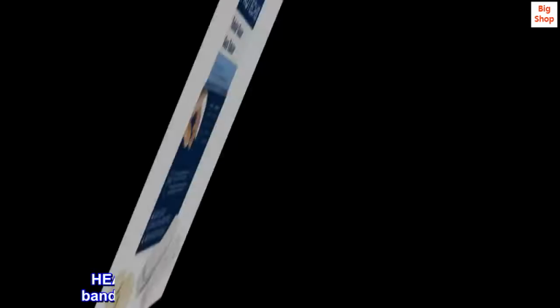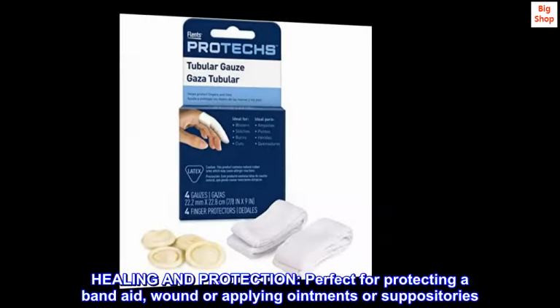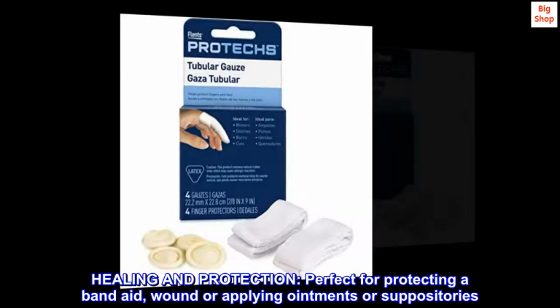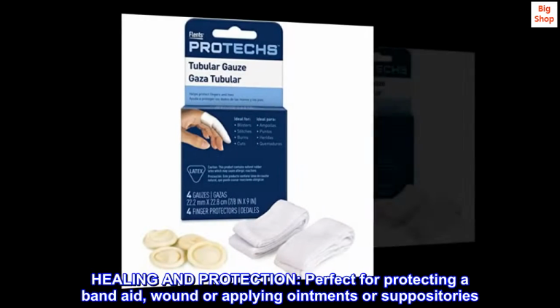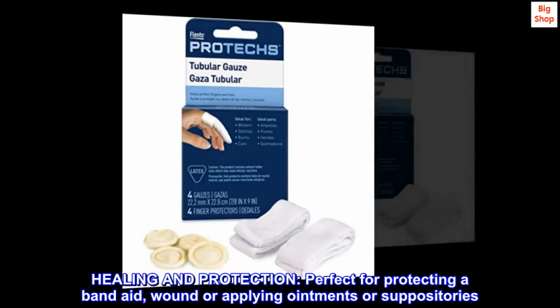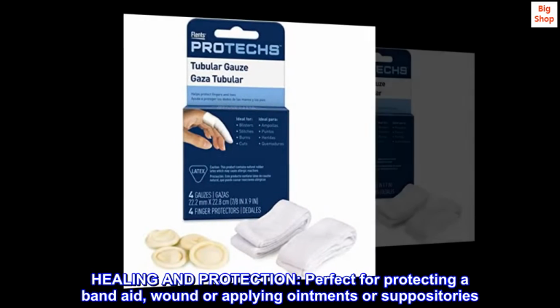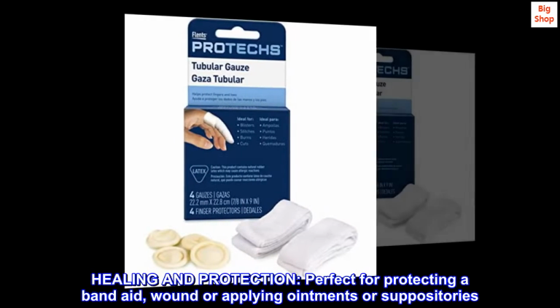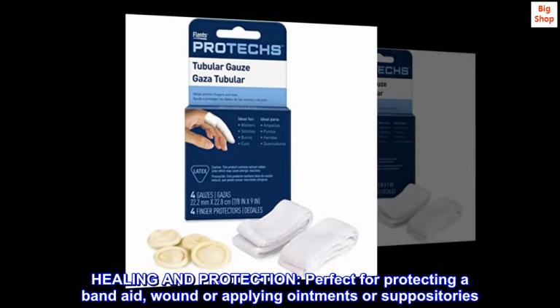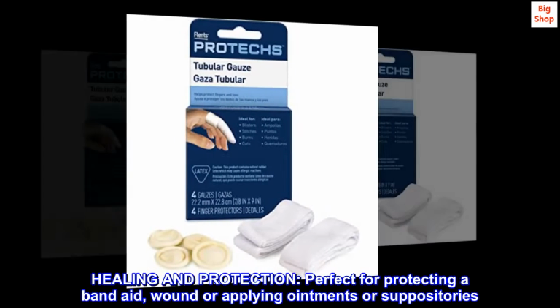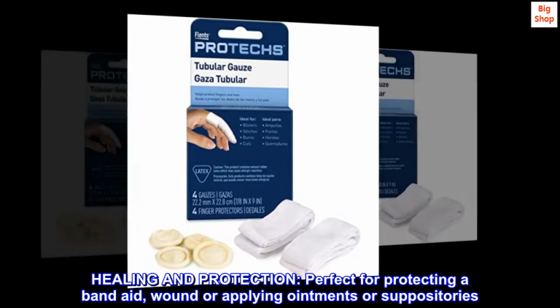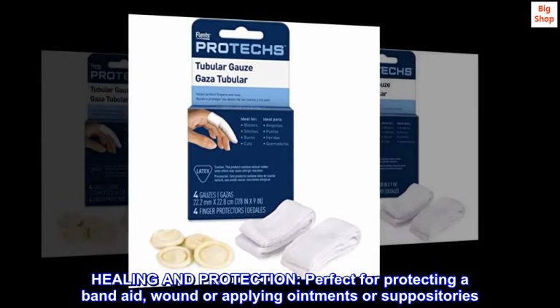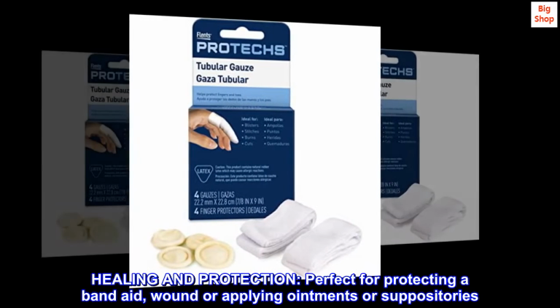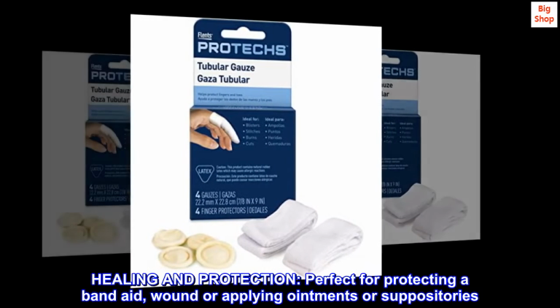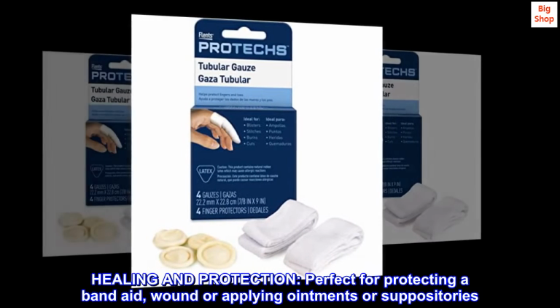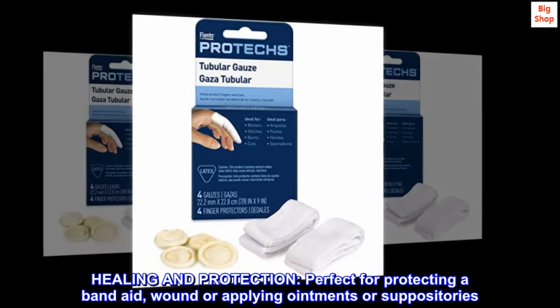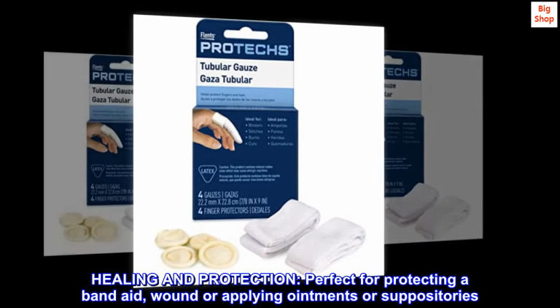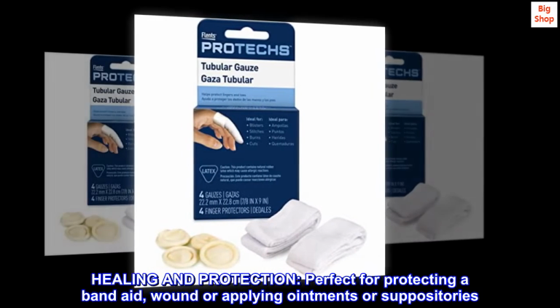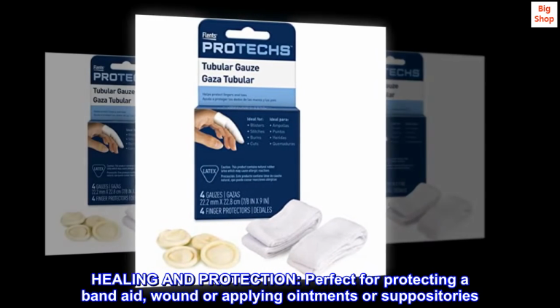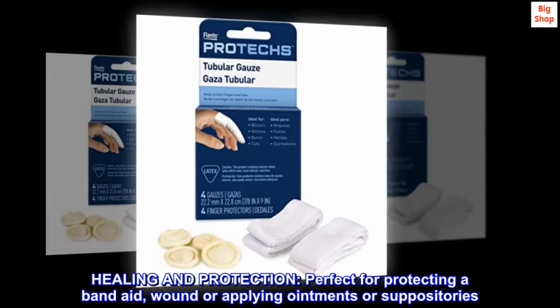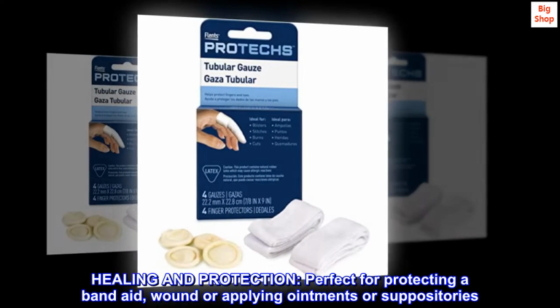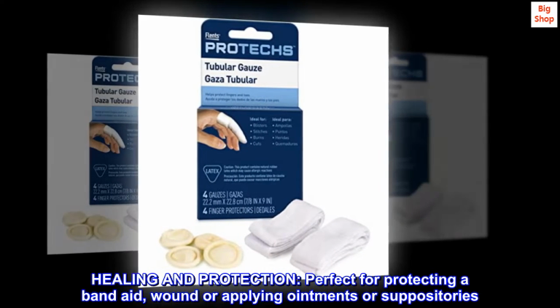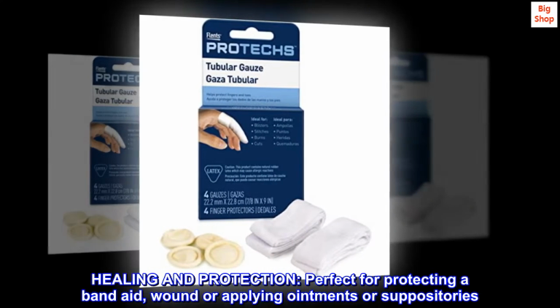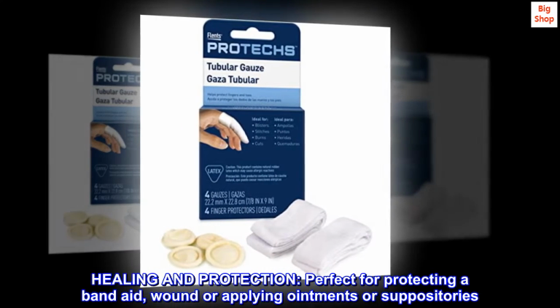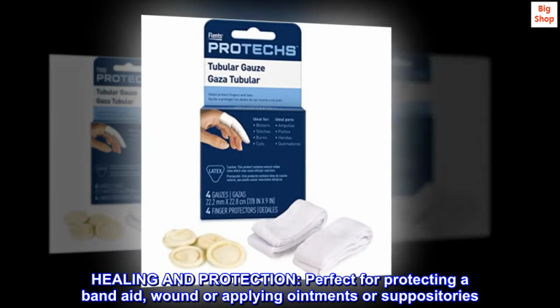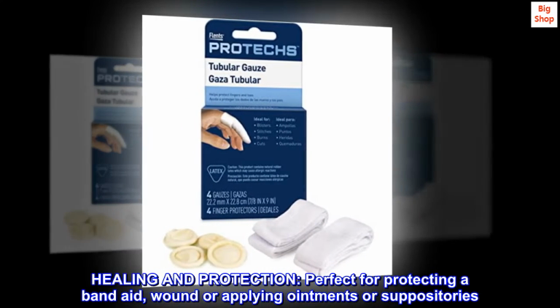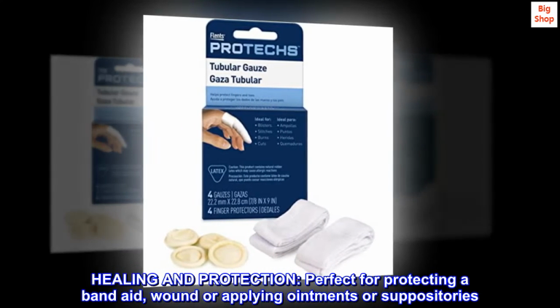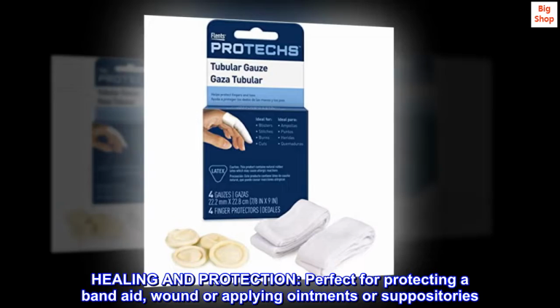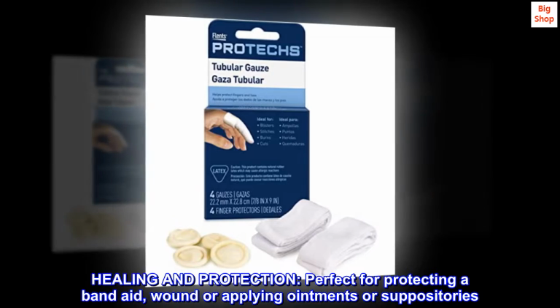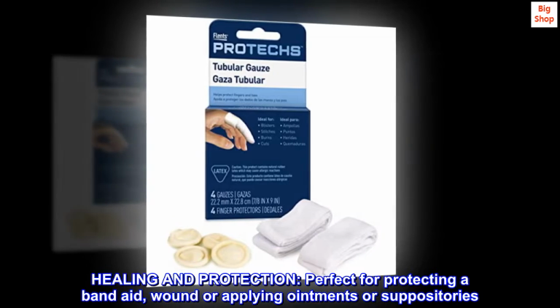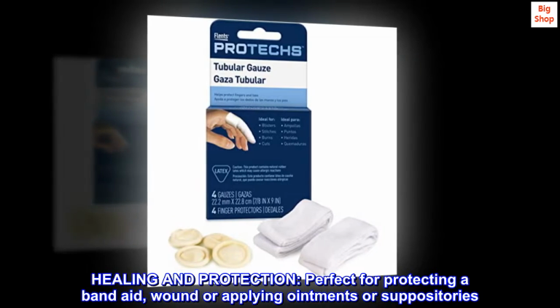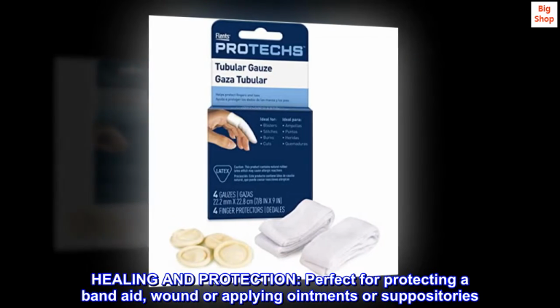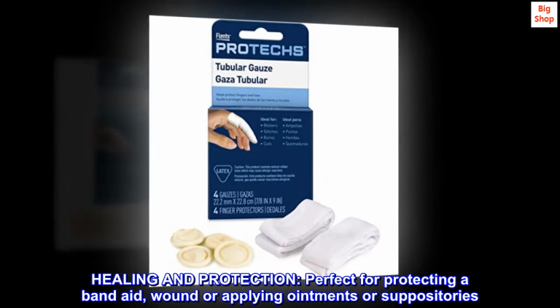Healing and protection. Perfect for protecting a band-aid, wound, or applying ointments or suppositories.